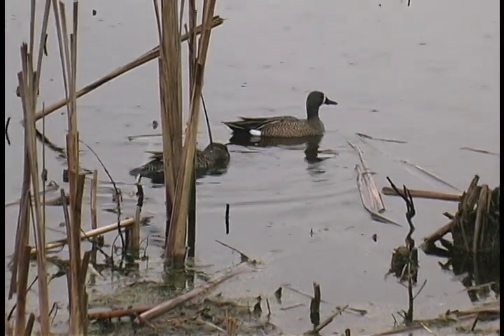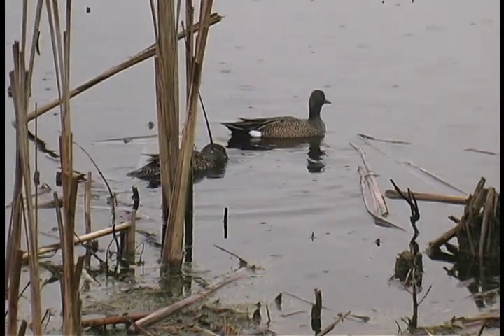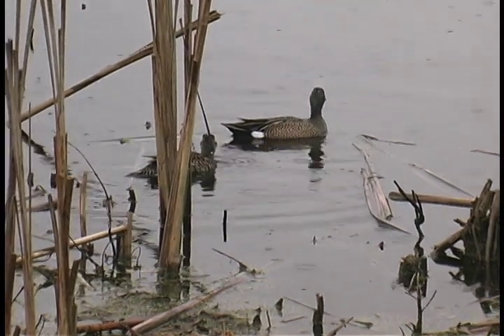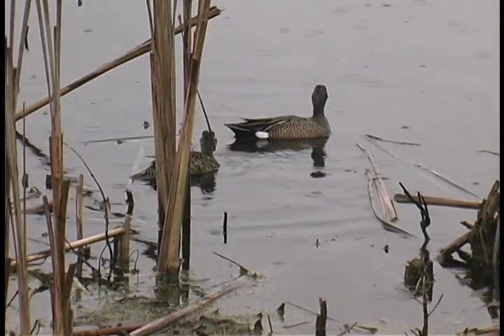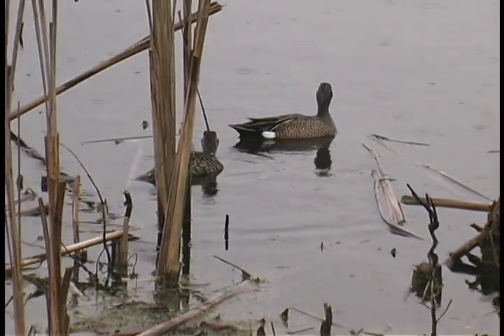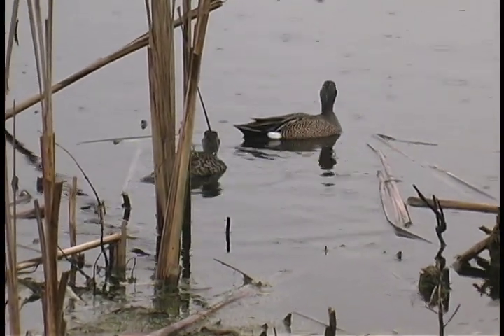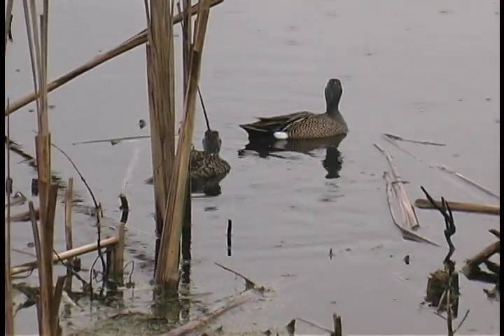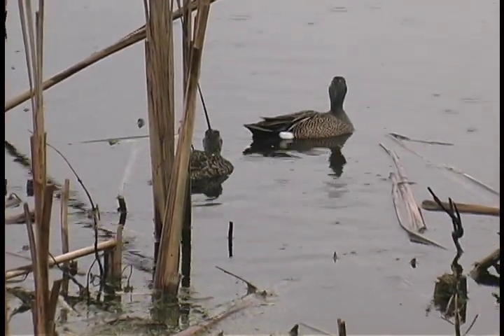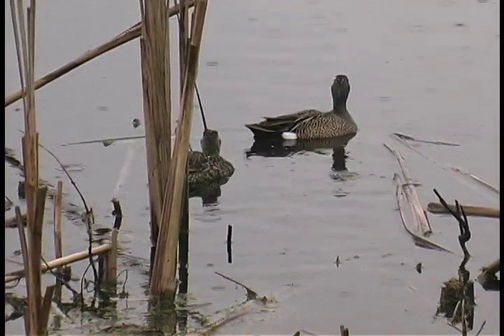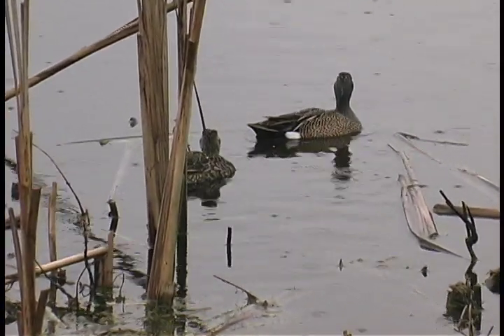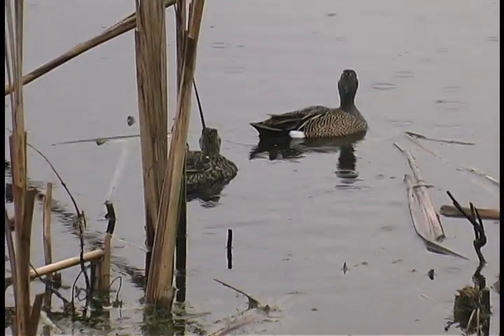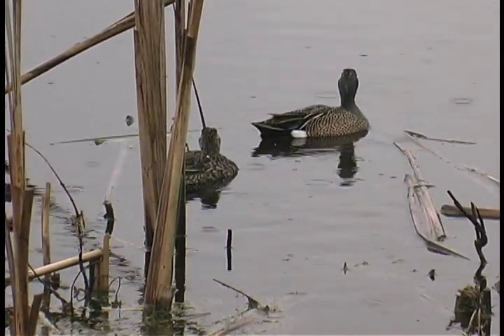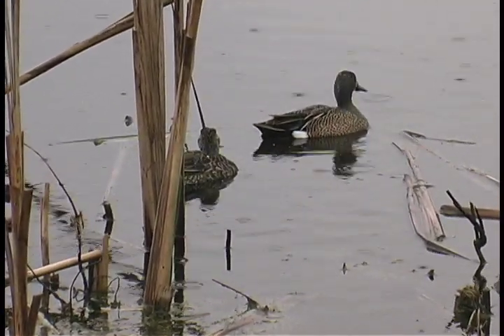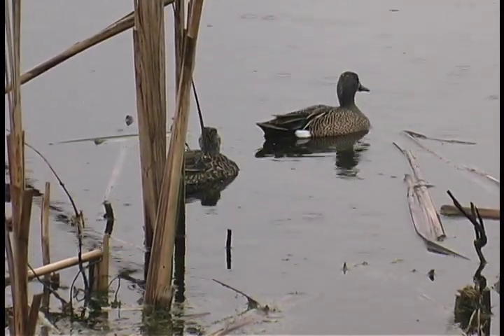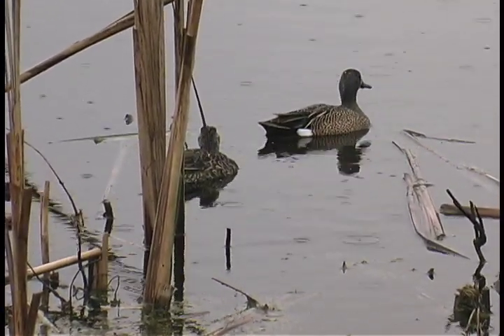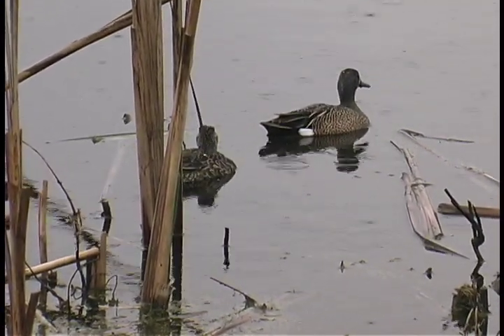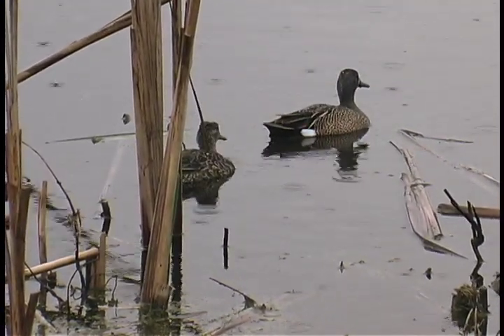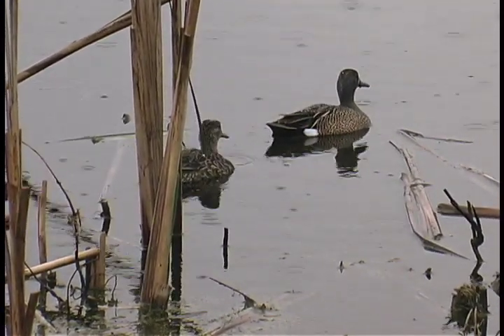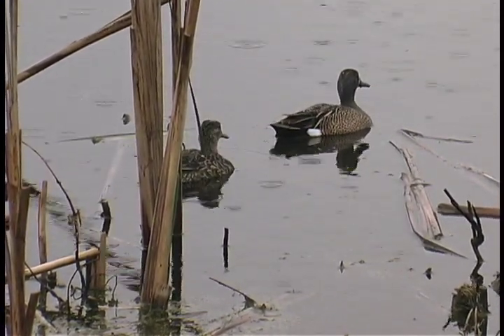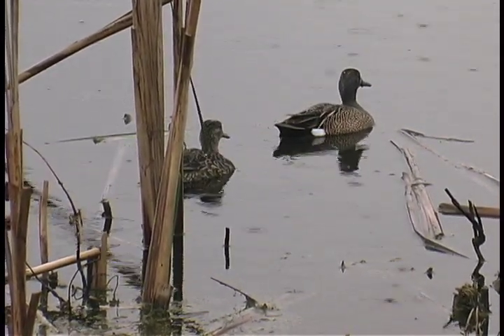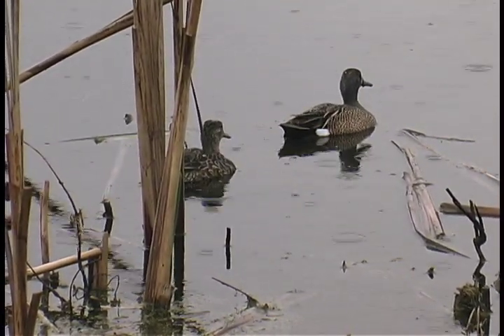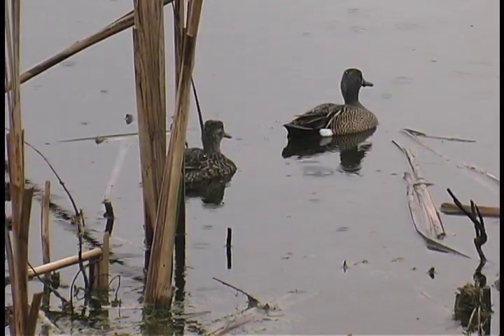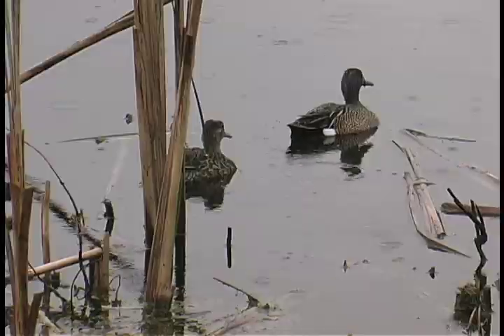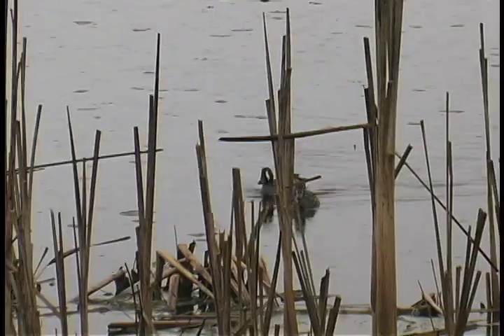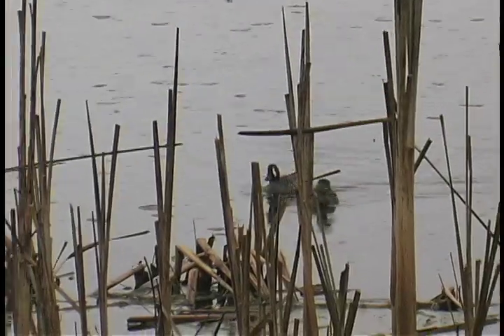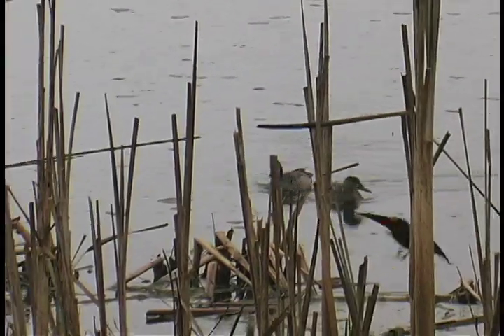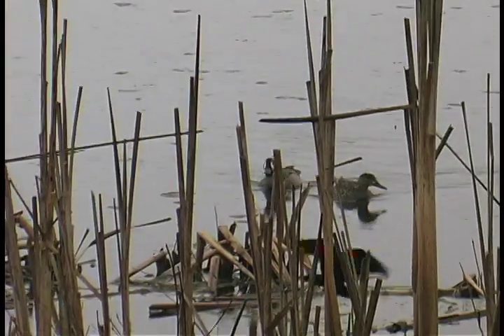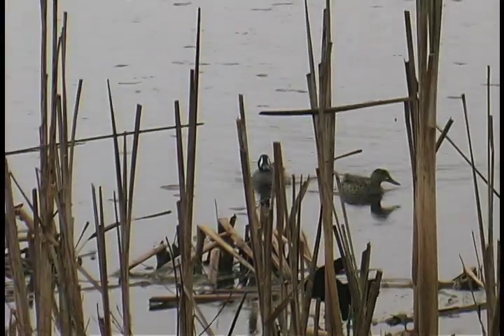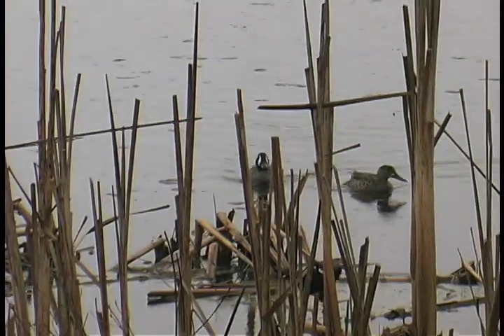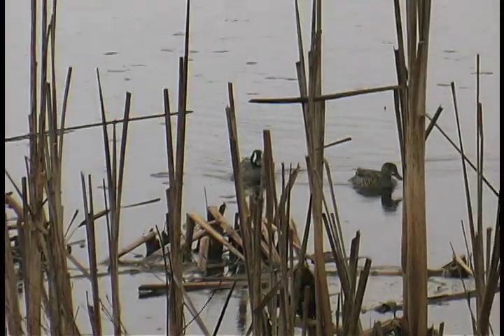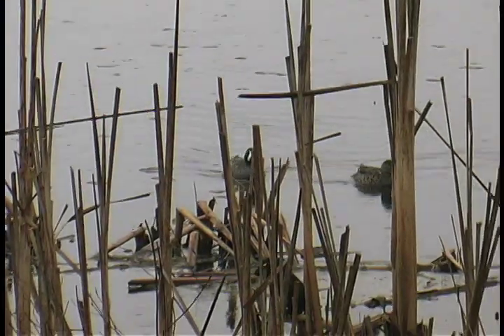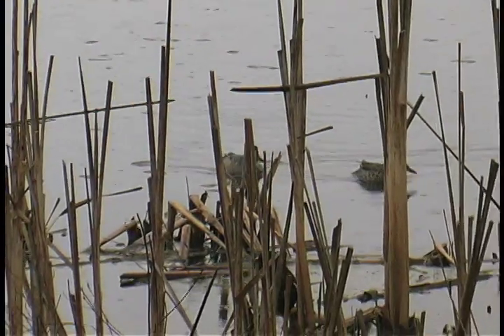Blue-winged teals. This pair may soon establish a nest in the reeds just beyond the channel.